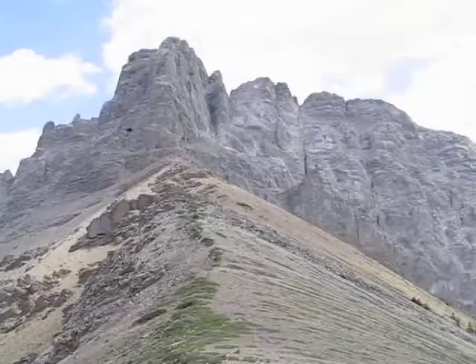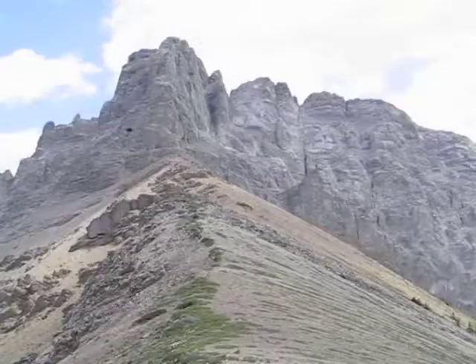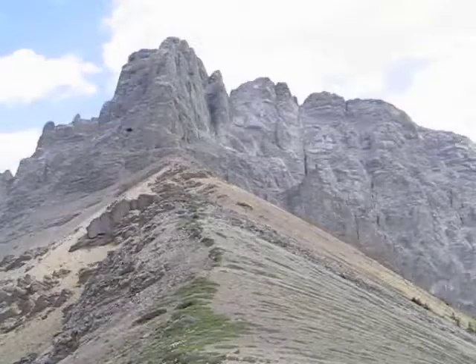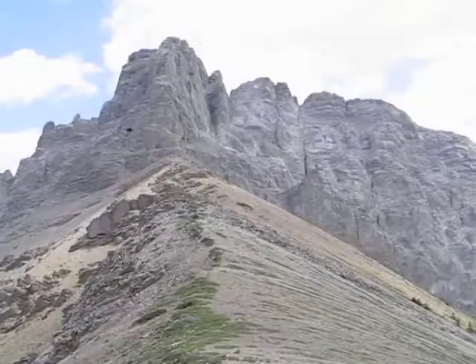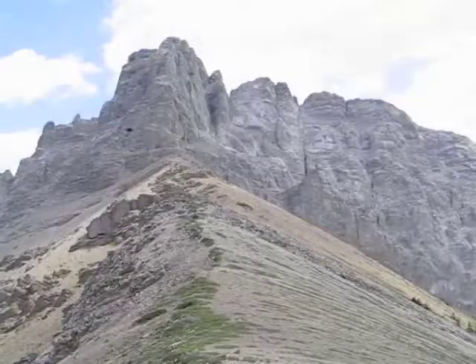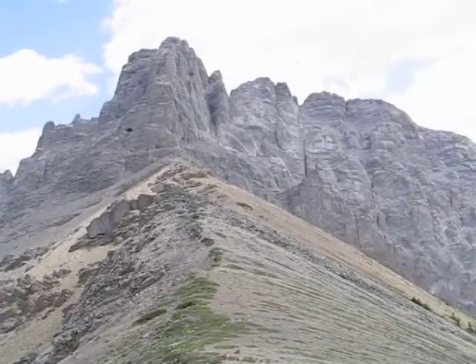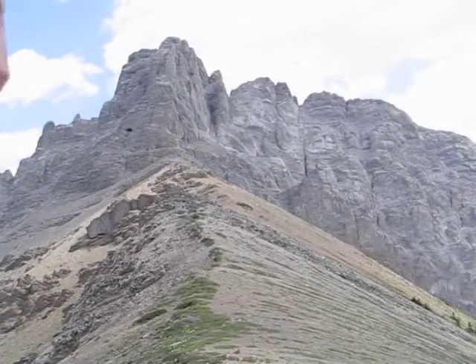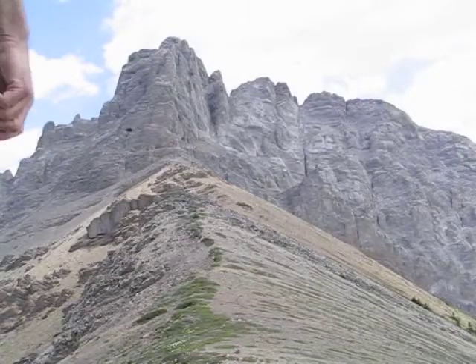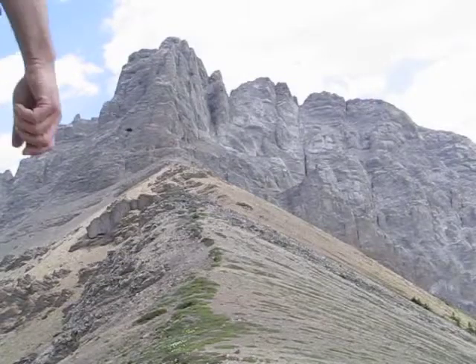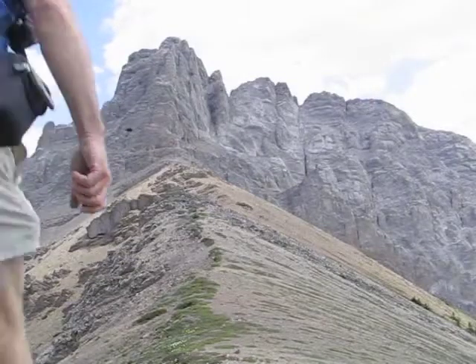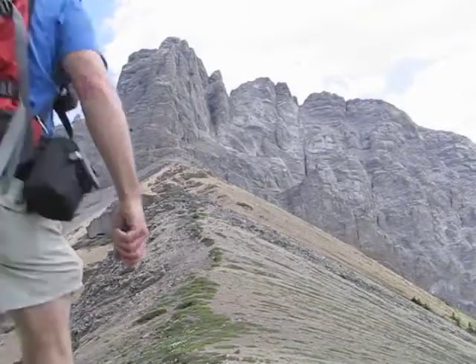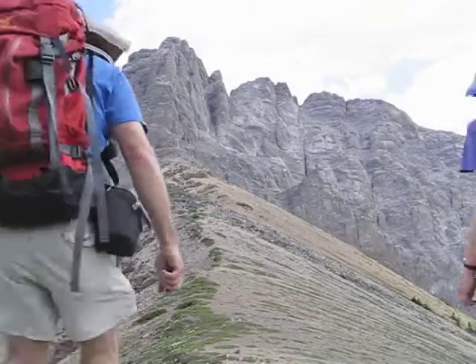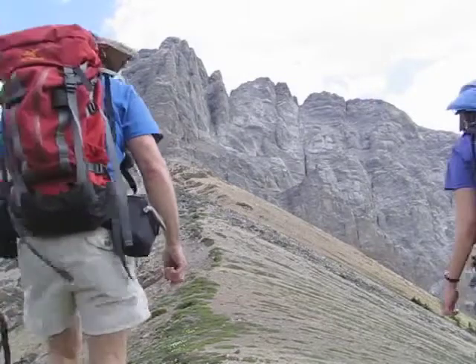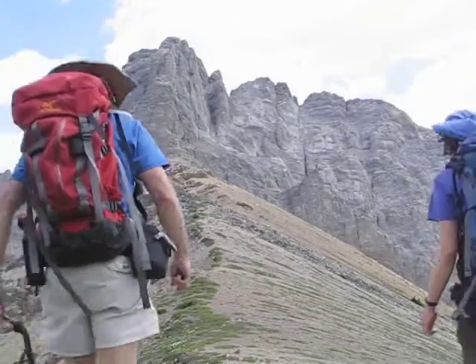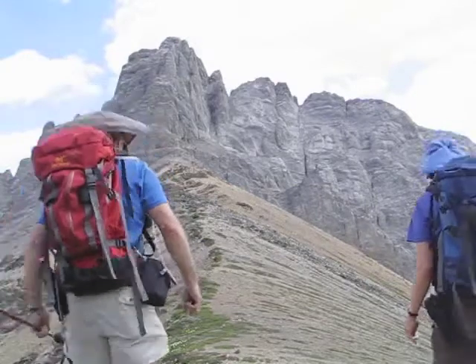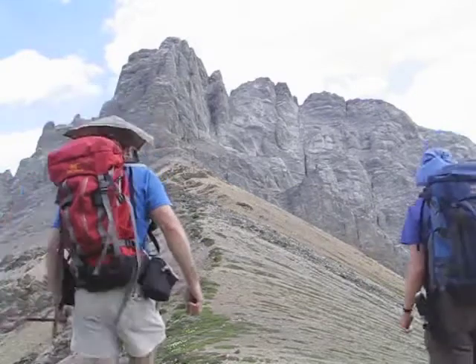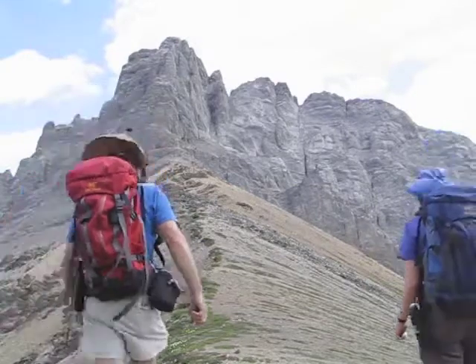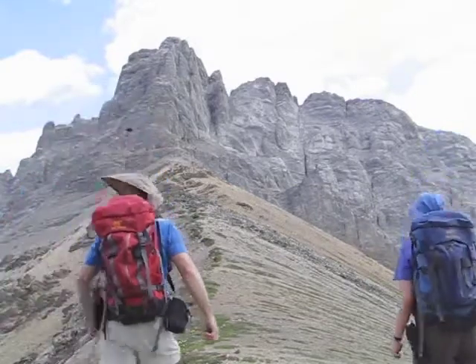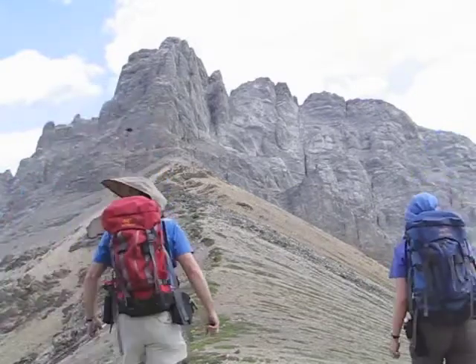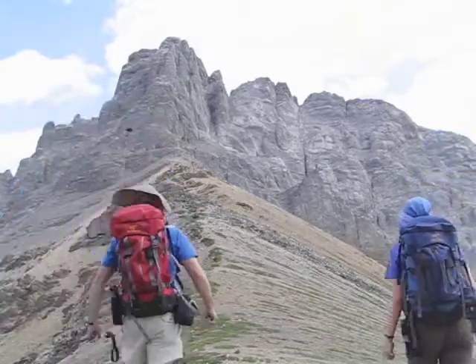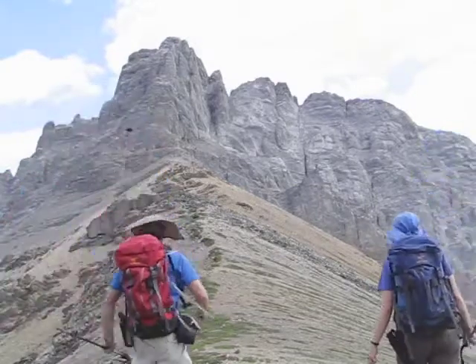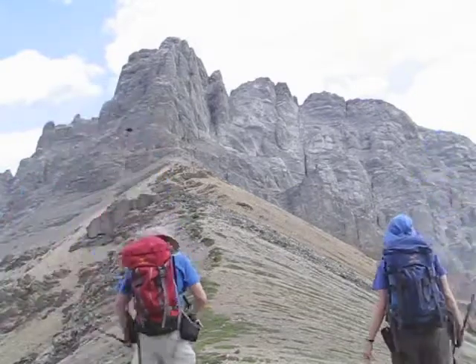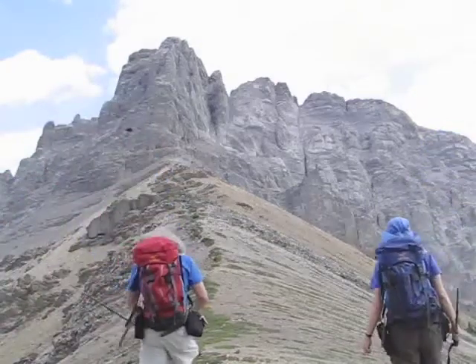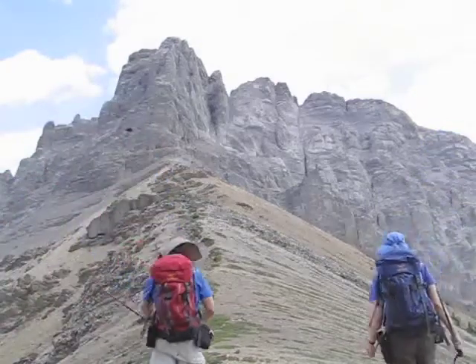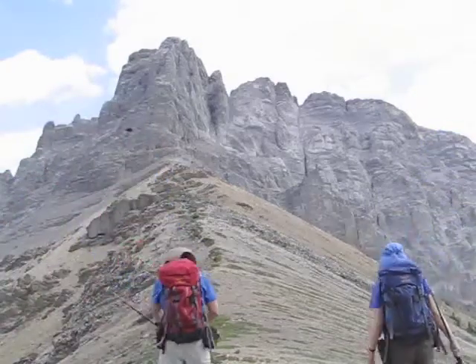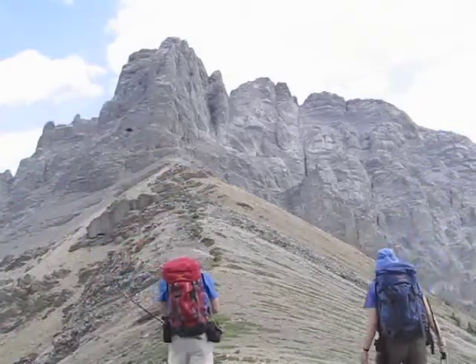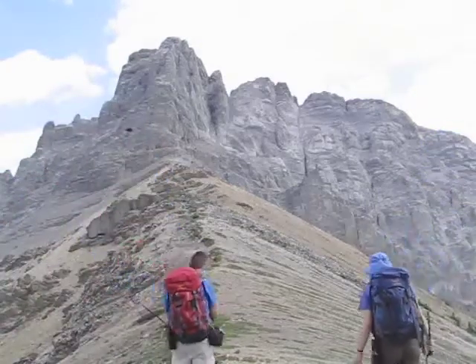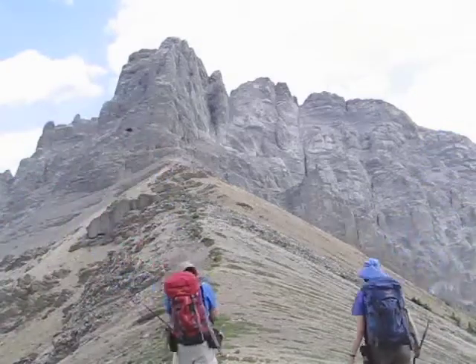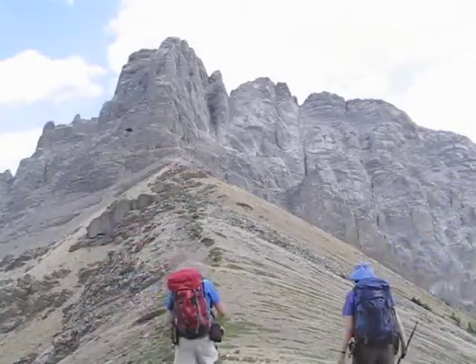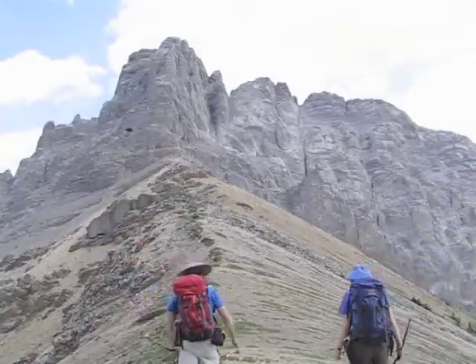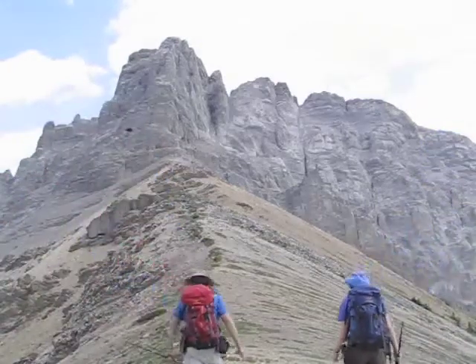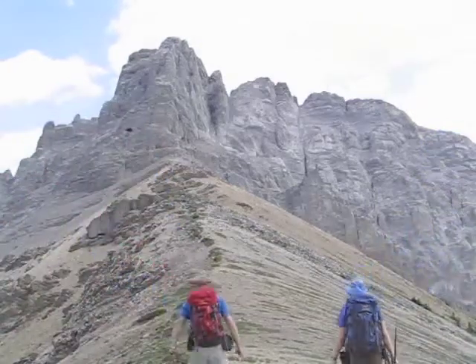We're on the col now. Ahead of us is the Fist. But even here, we weren't safe from the mosquitoes.